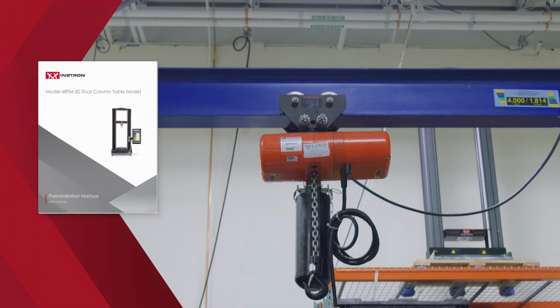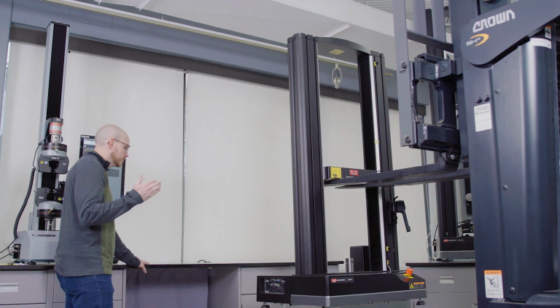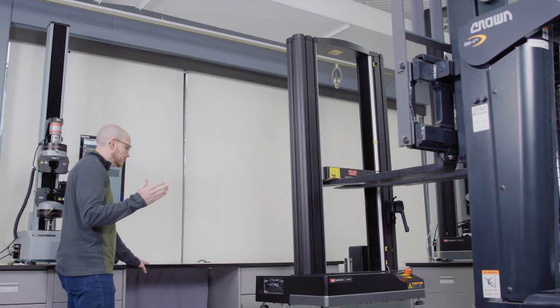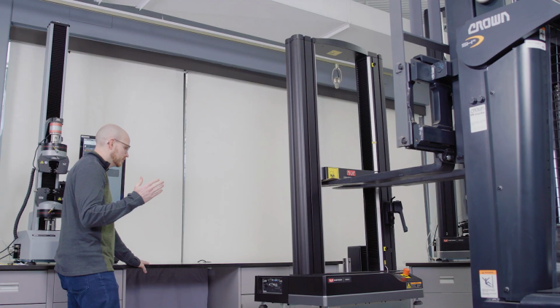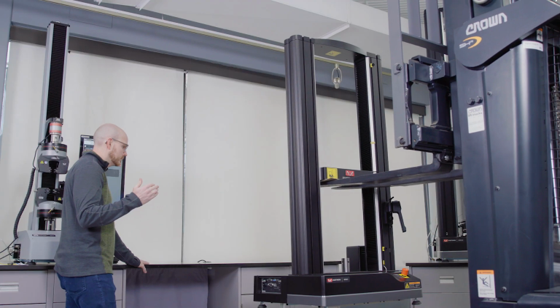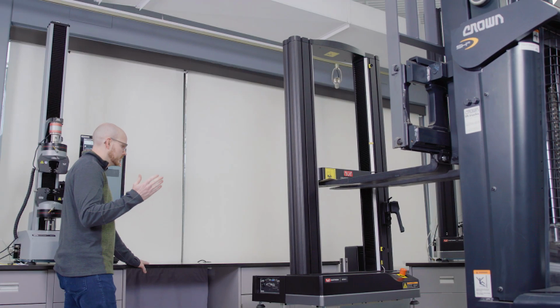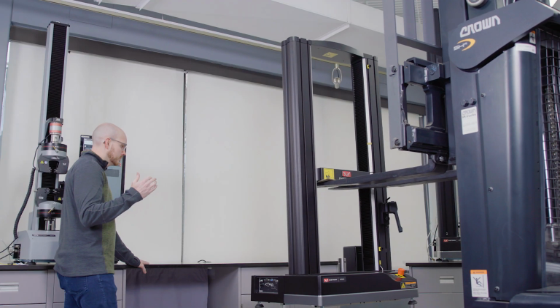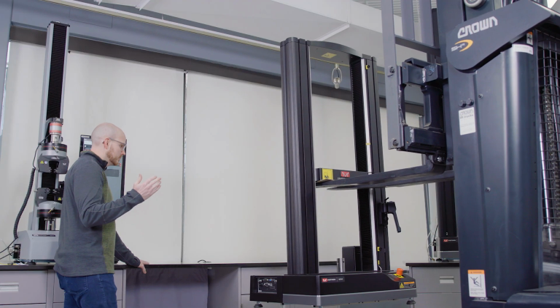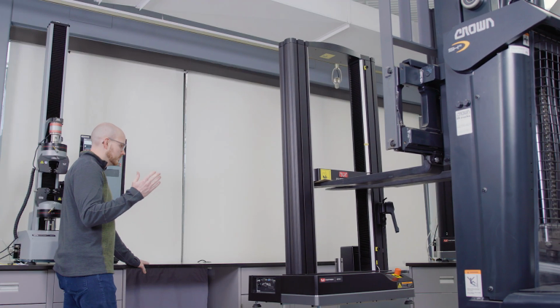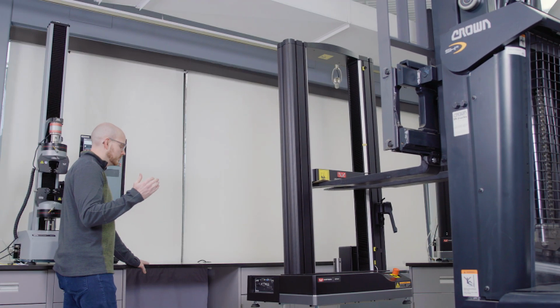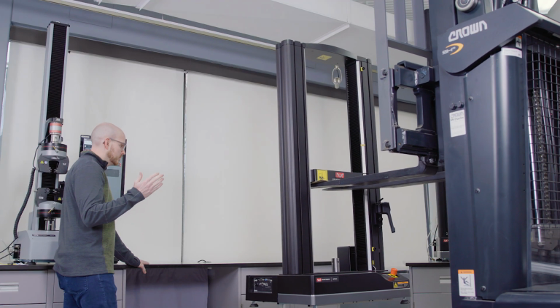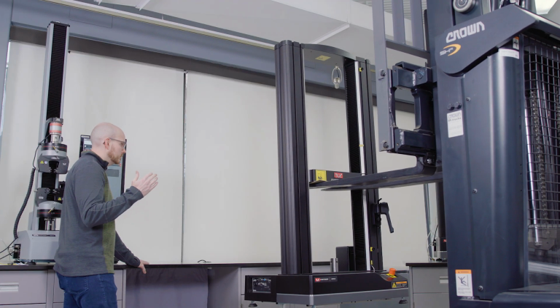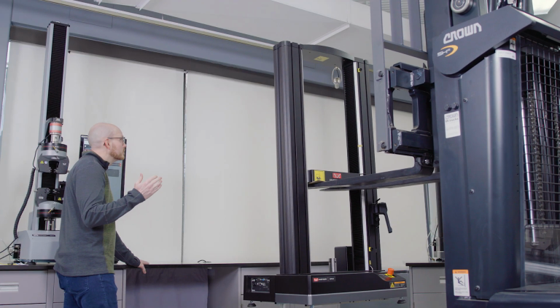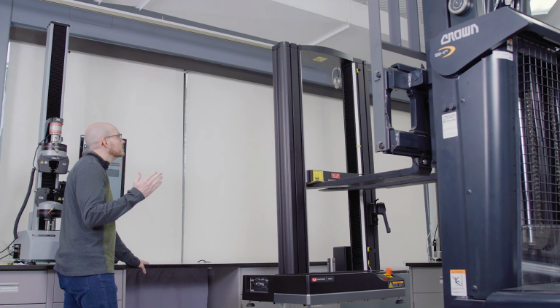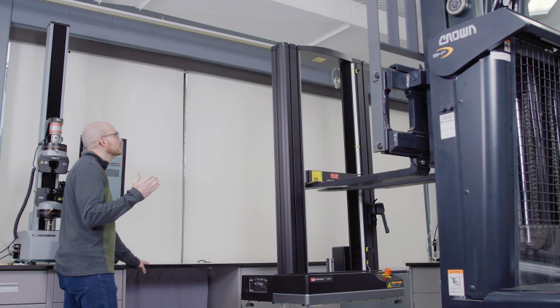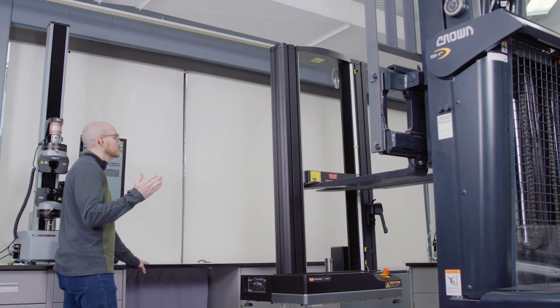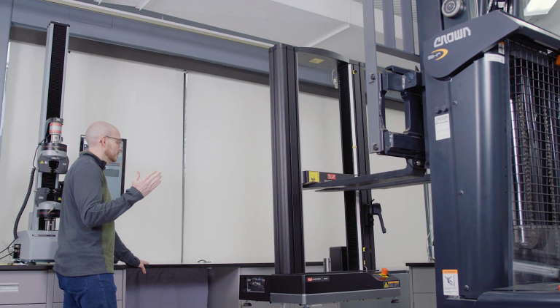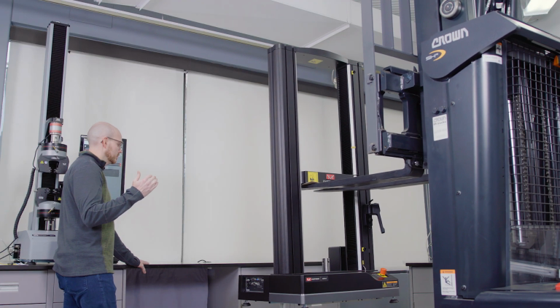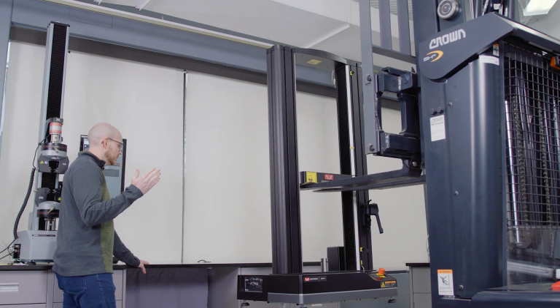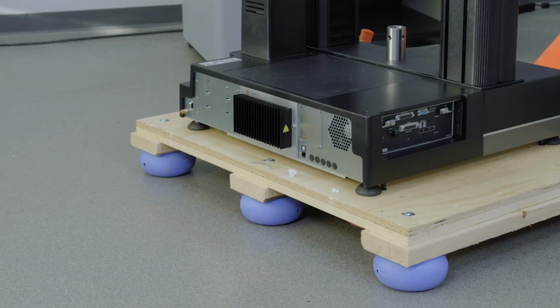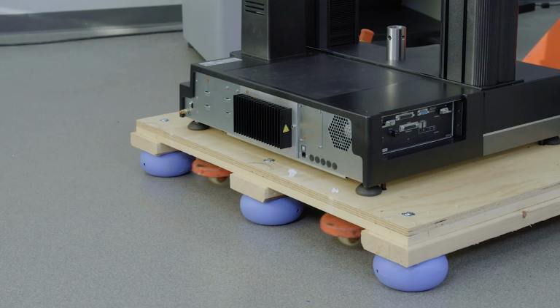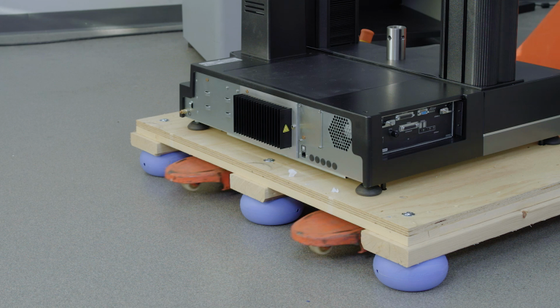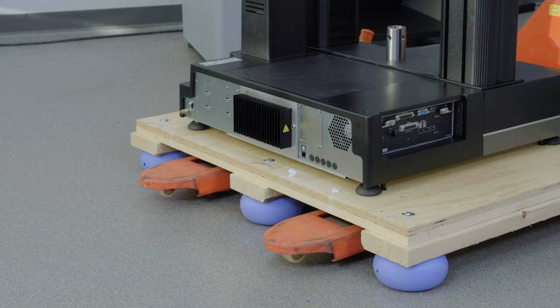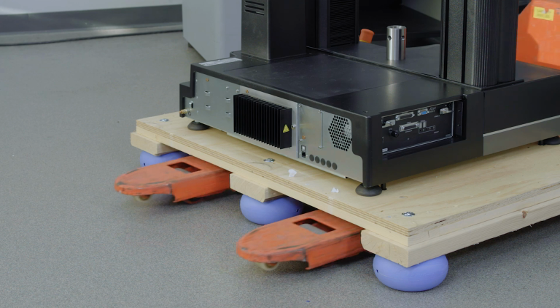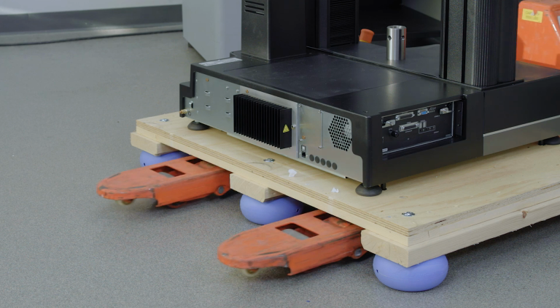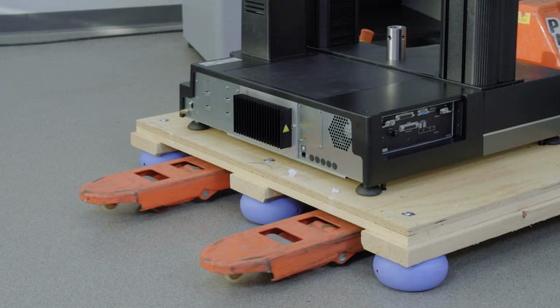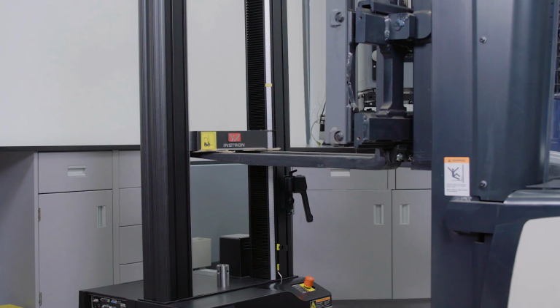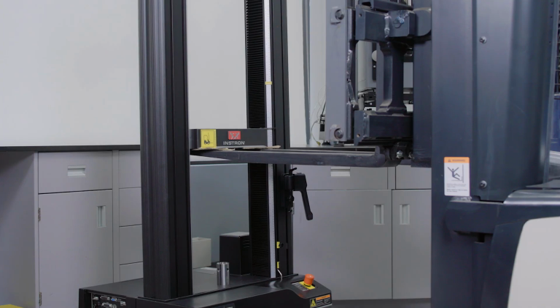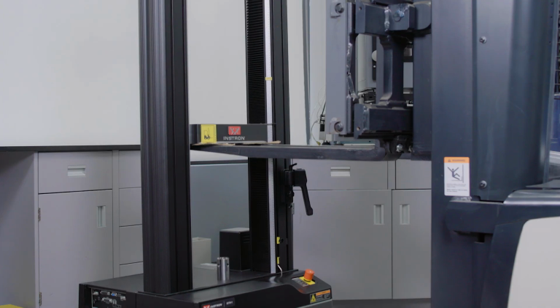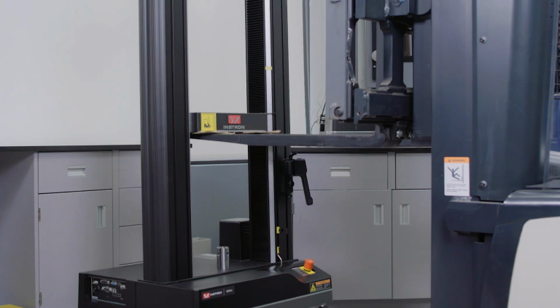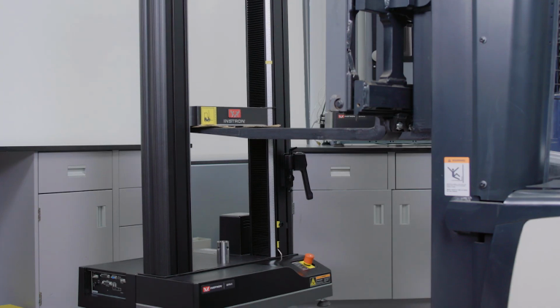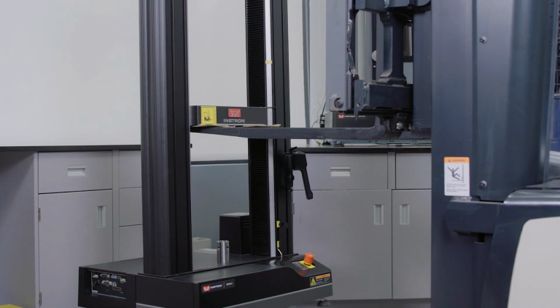When moving your system via forklift, there are two methods to choose from: the shipping skid method and the crosshead method.